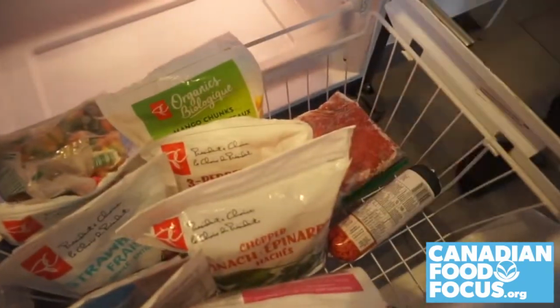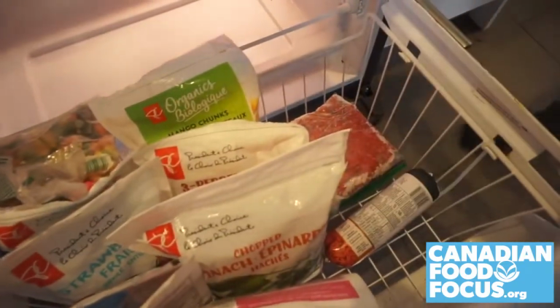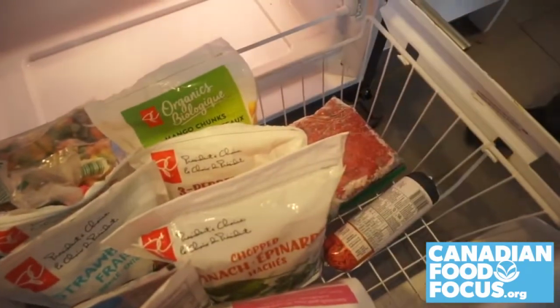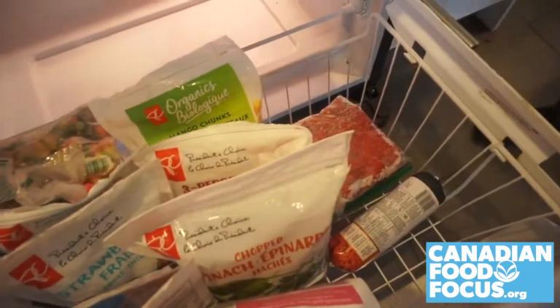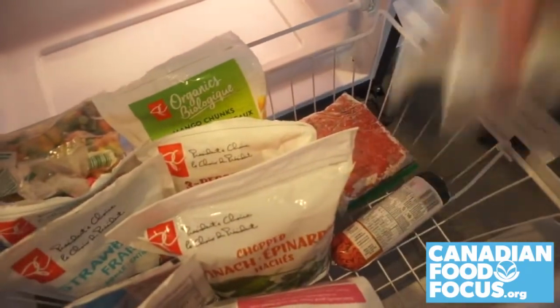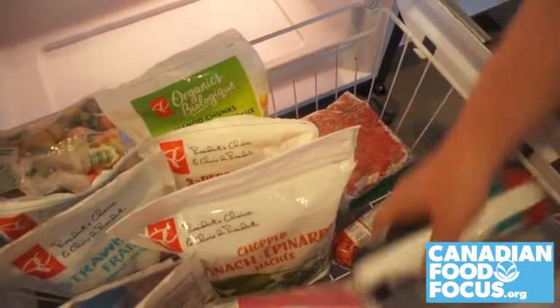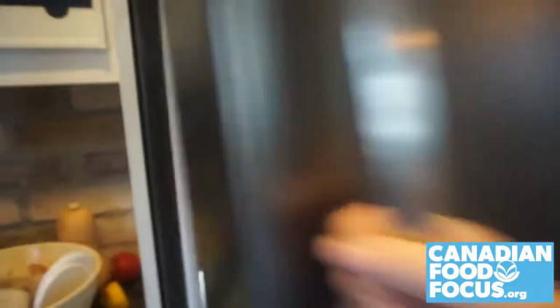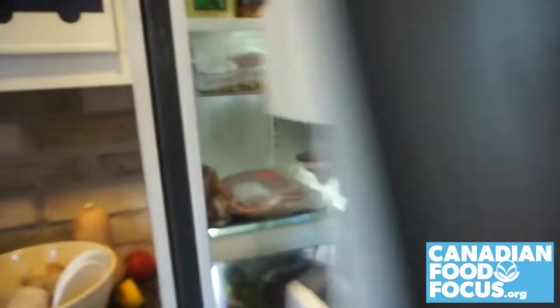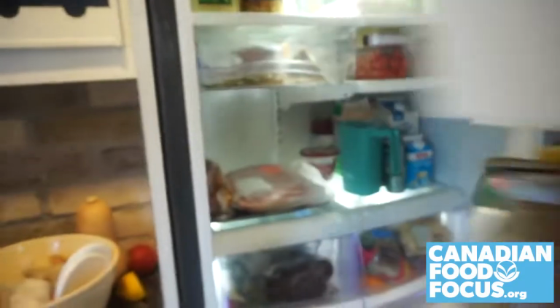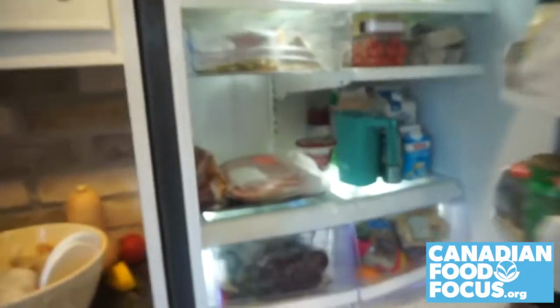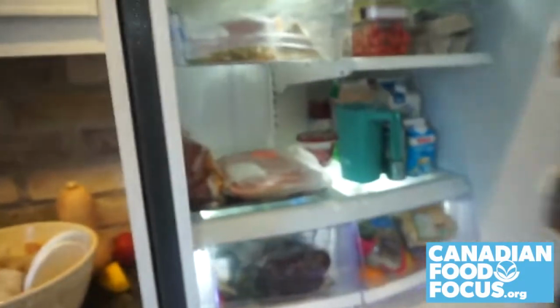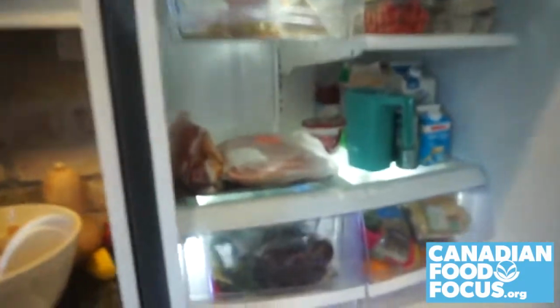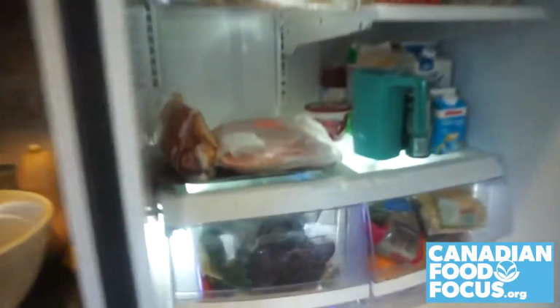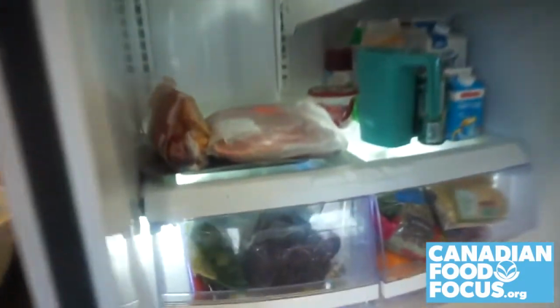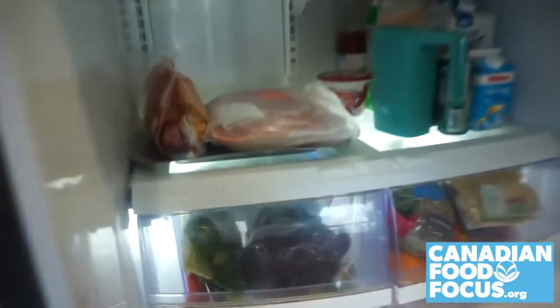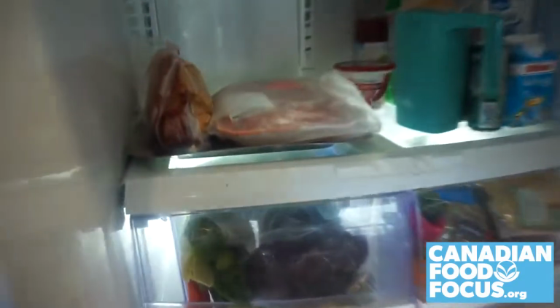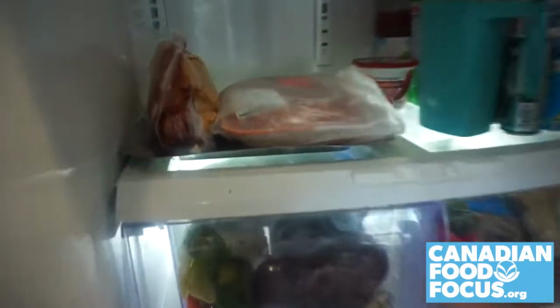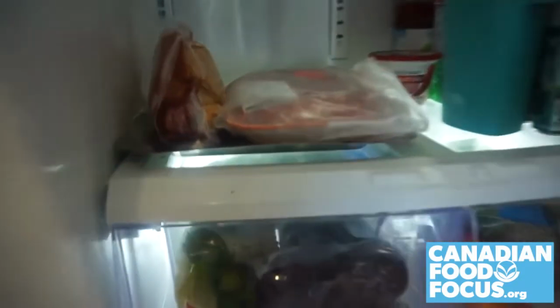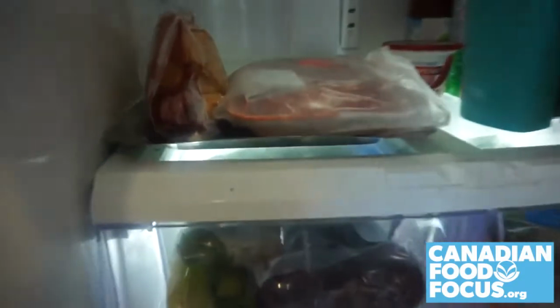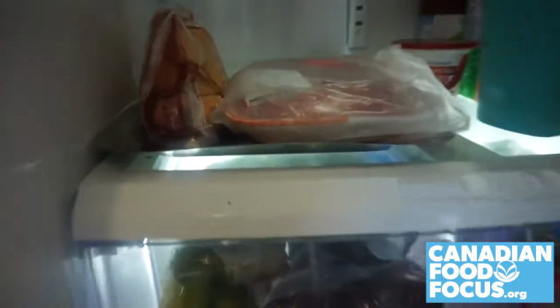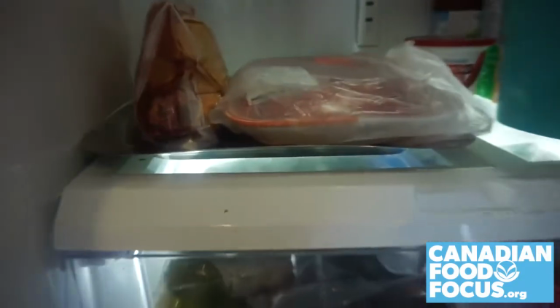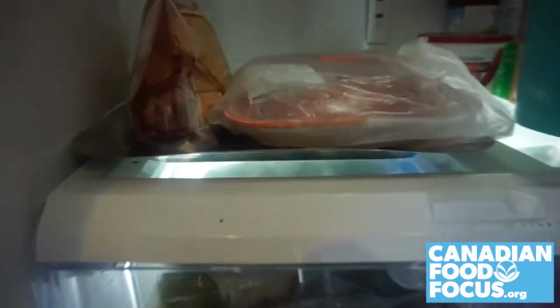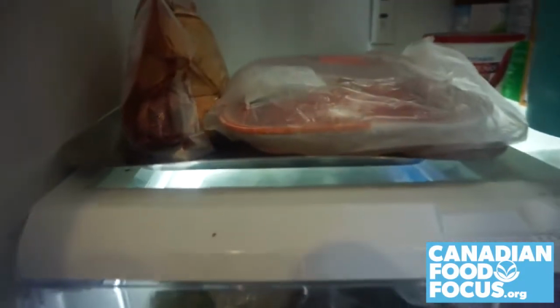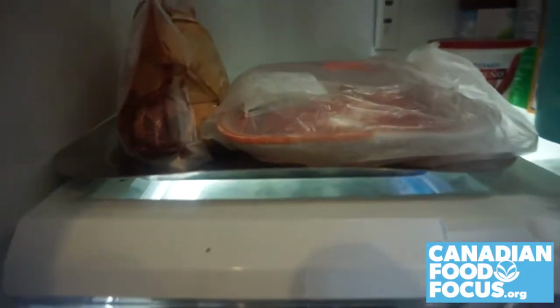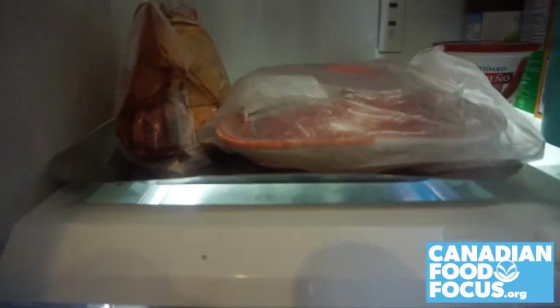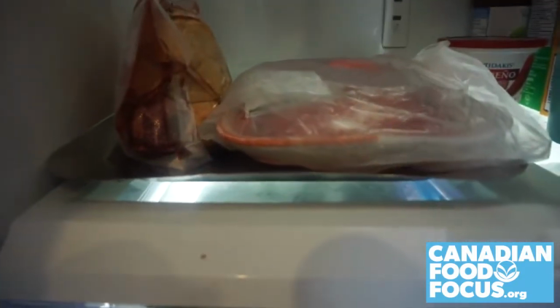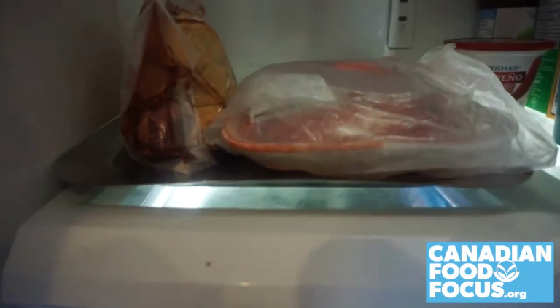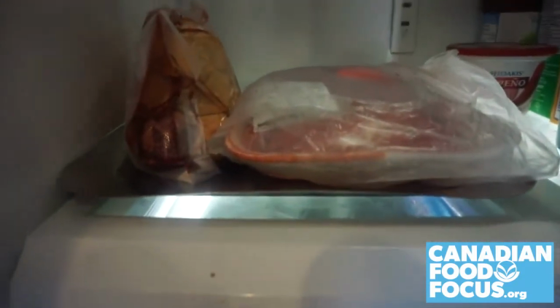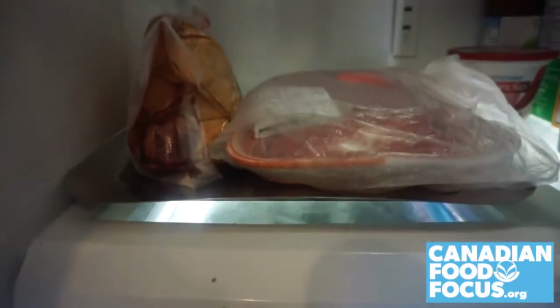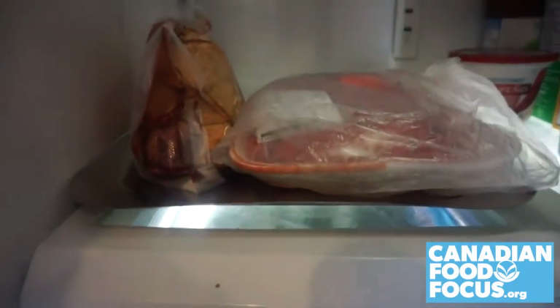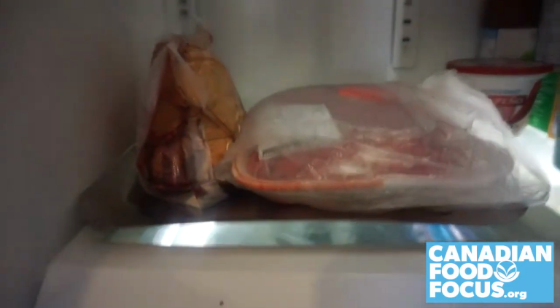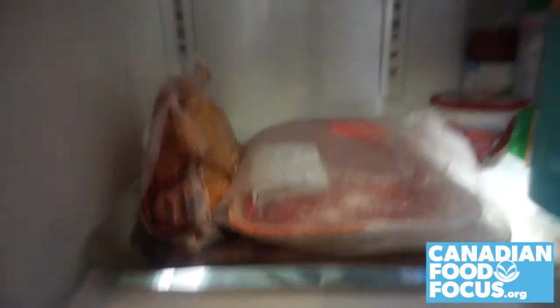Fresh beef can be frozen immediately or stored in the fridge on a plate on the bottom shelf.